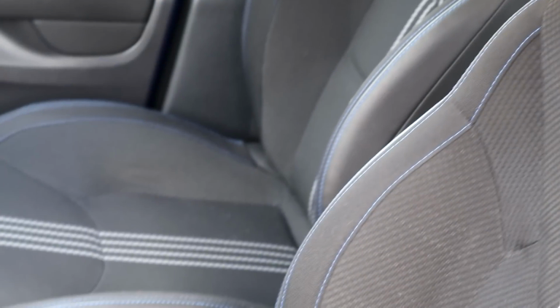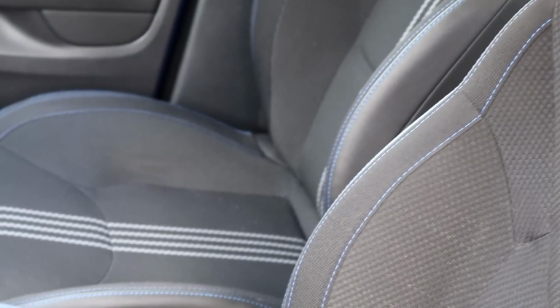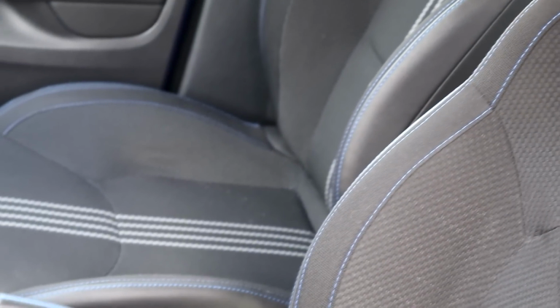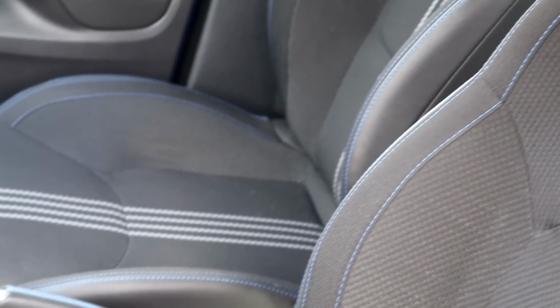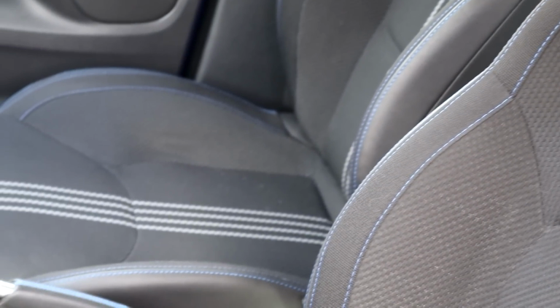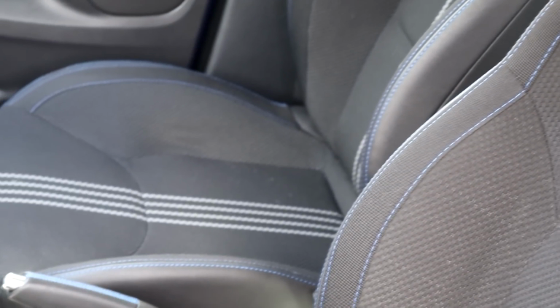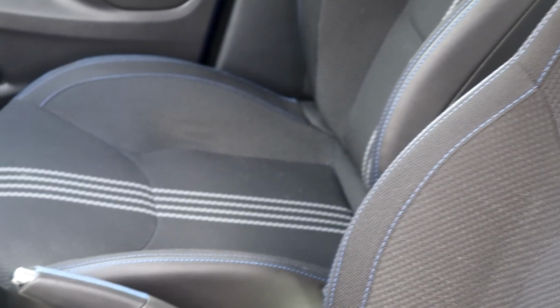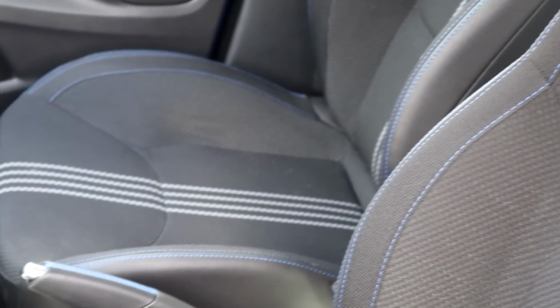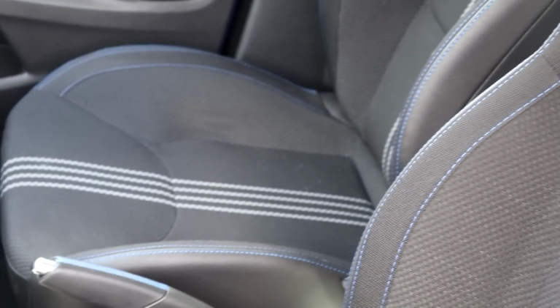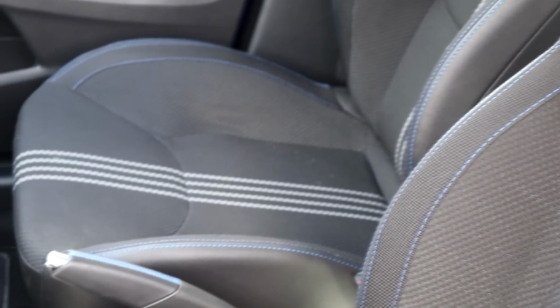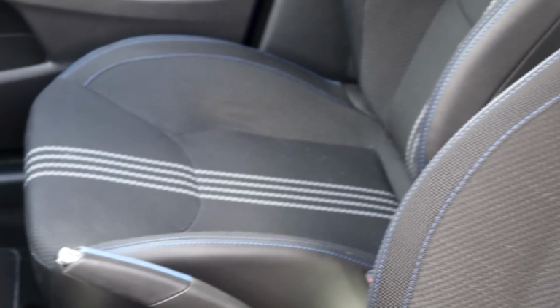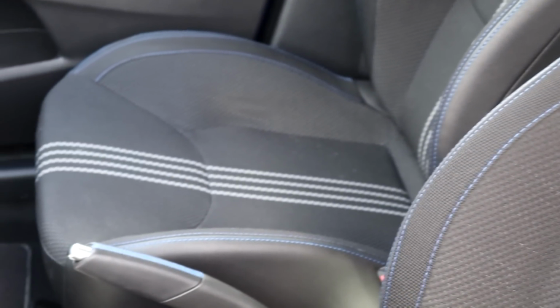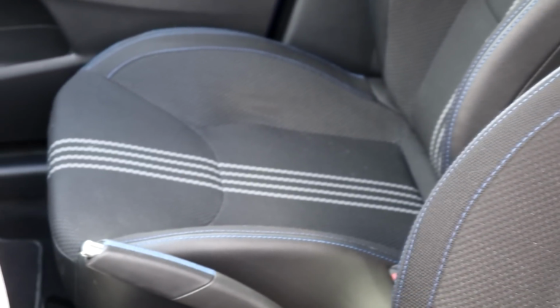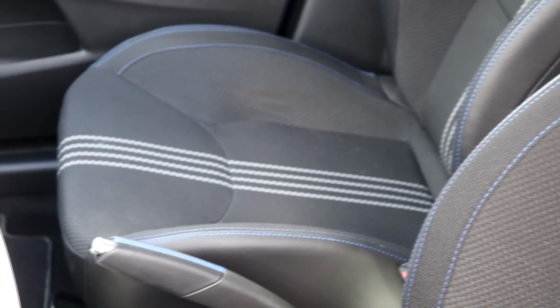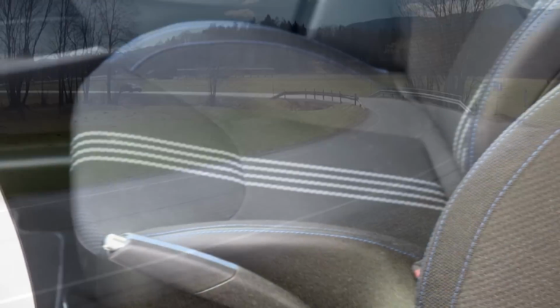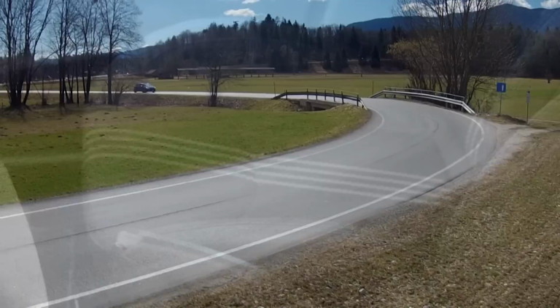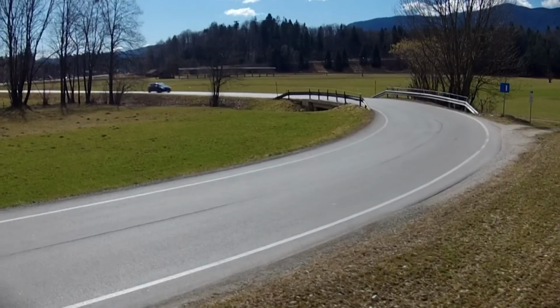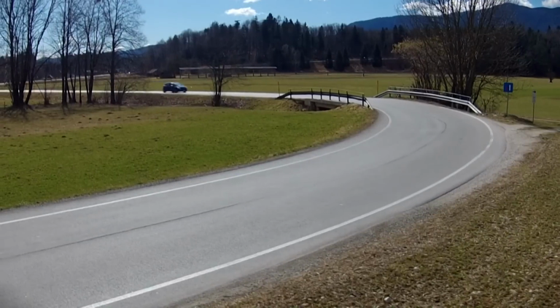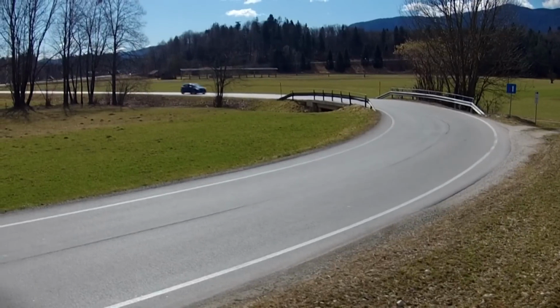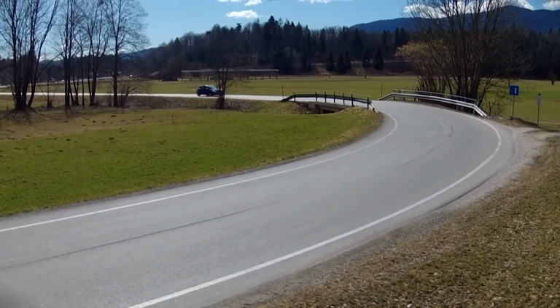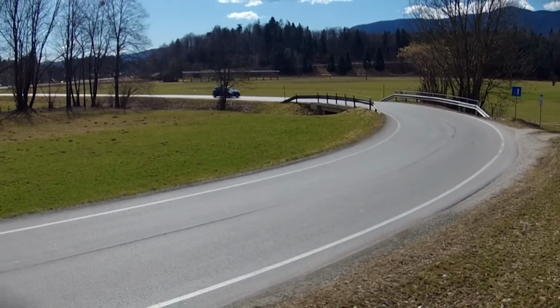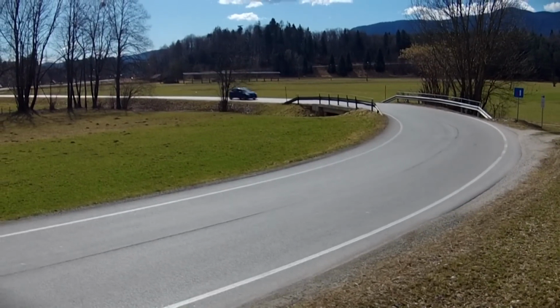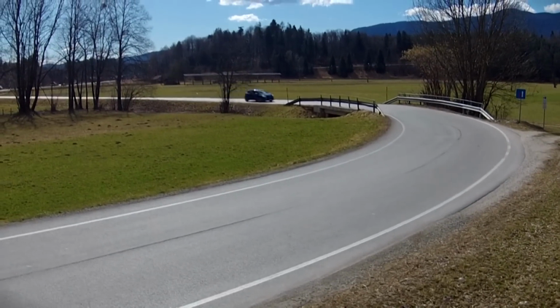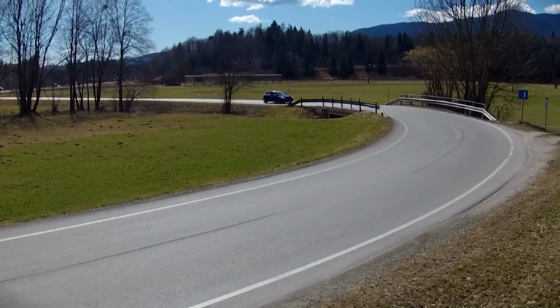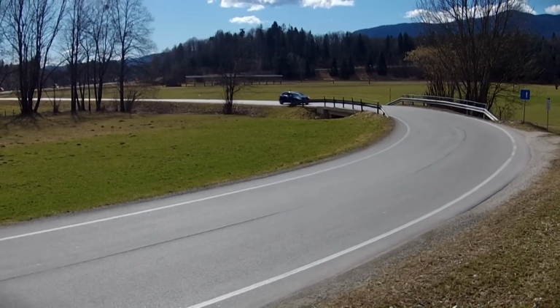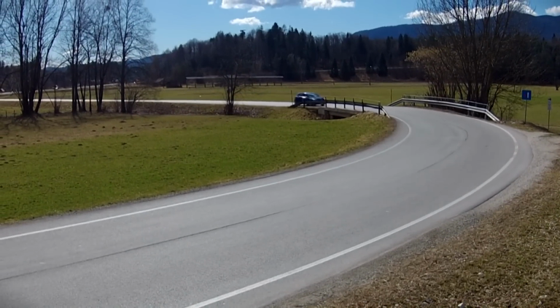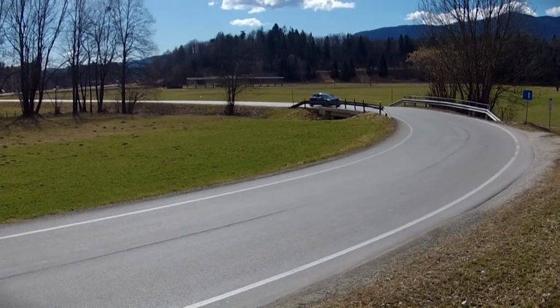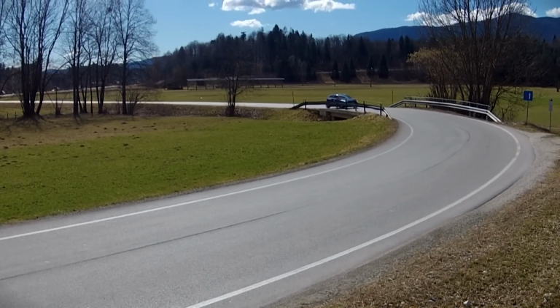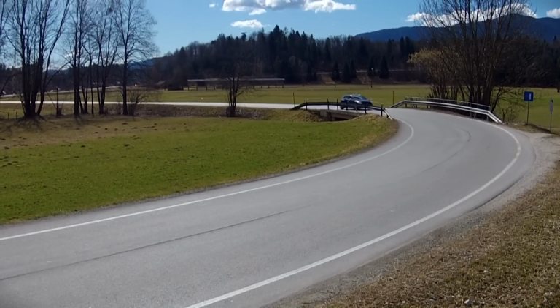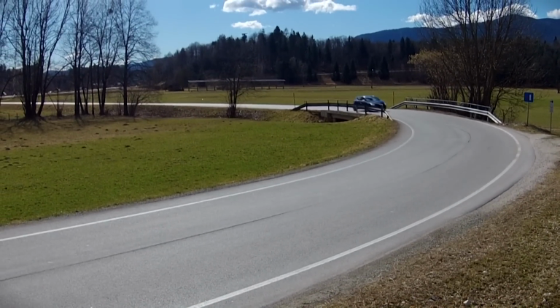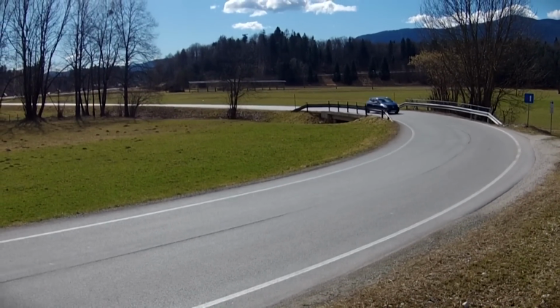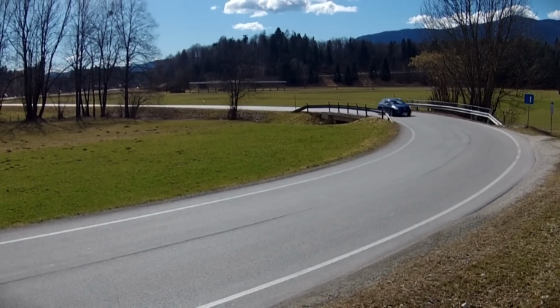The sporty seats are optional, so you can opt to take only the exterior GT-Line looks. Which is good — I'll explain why.